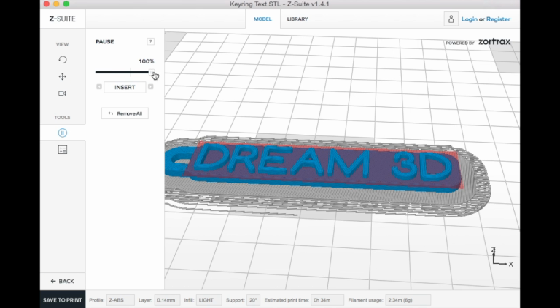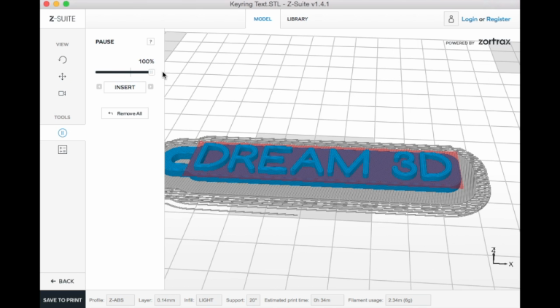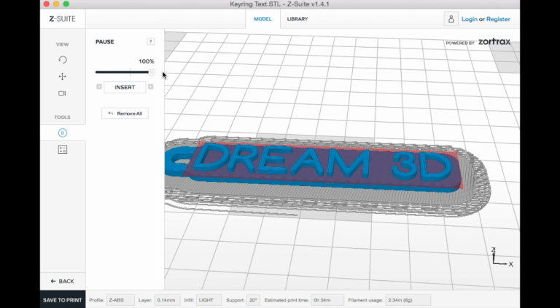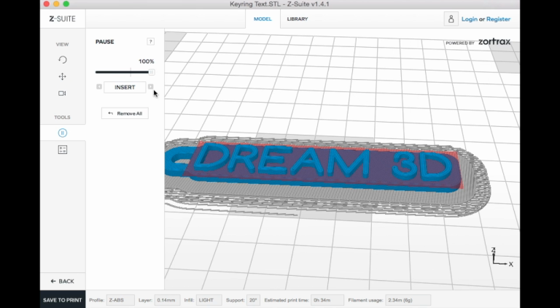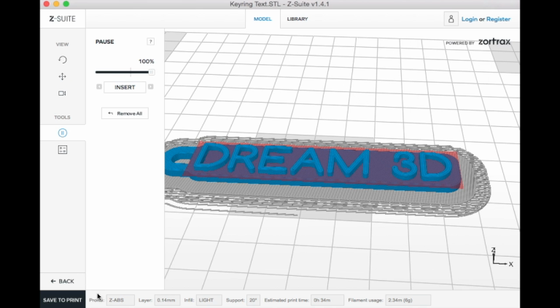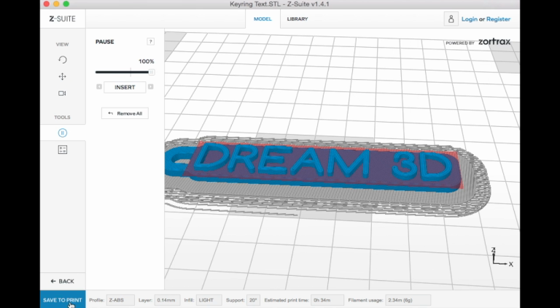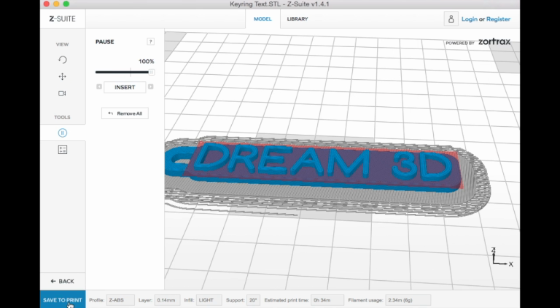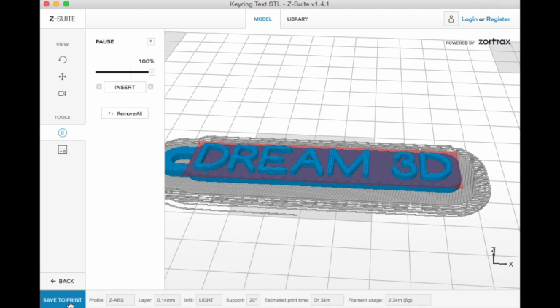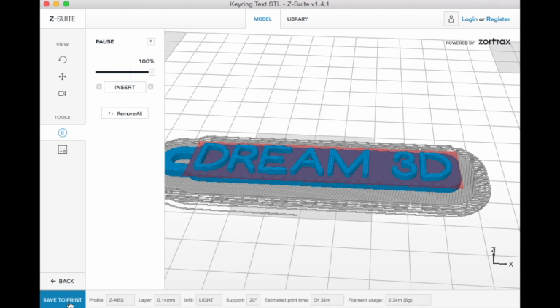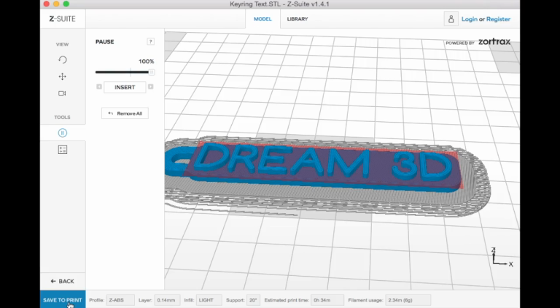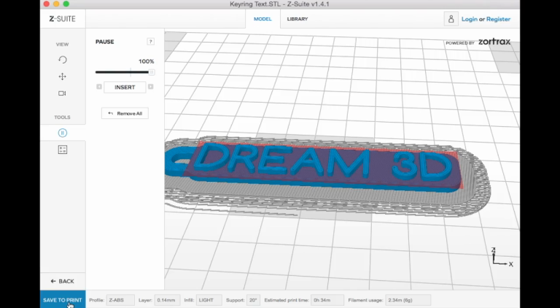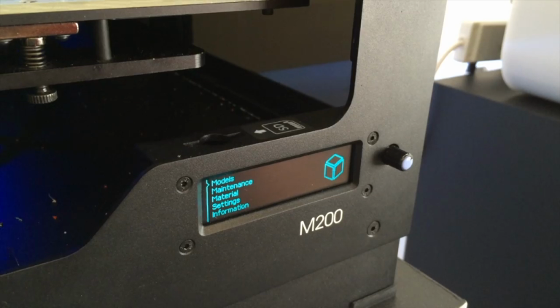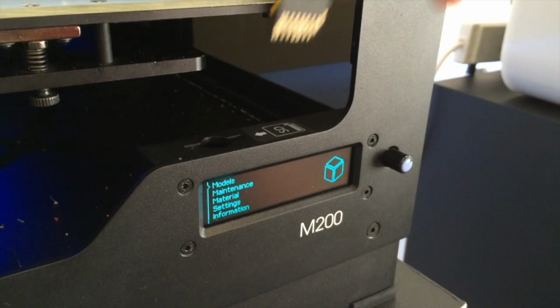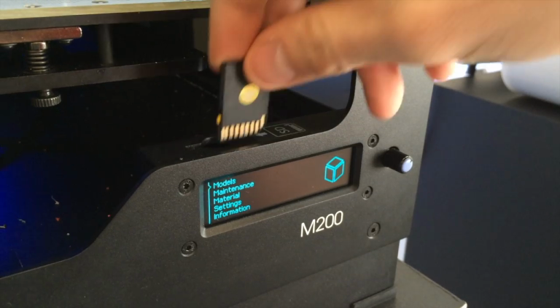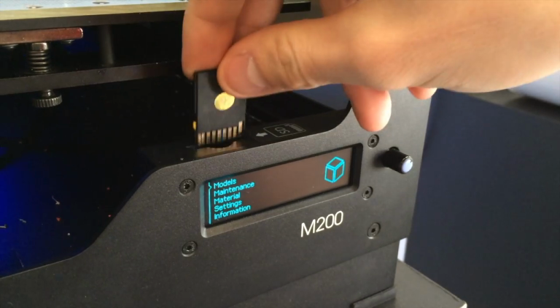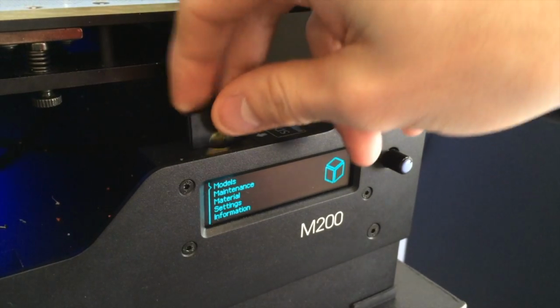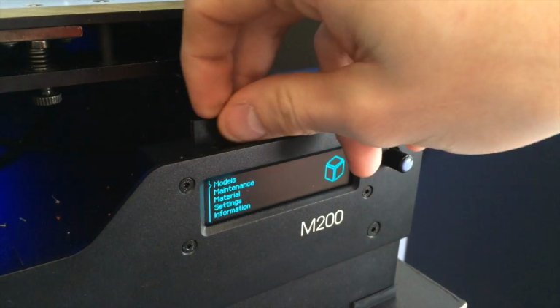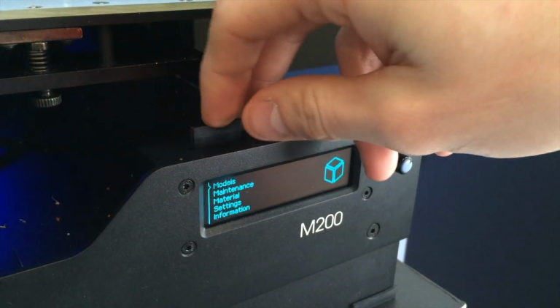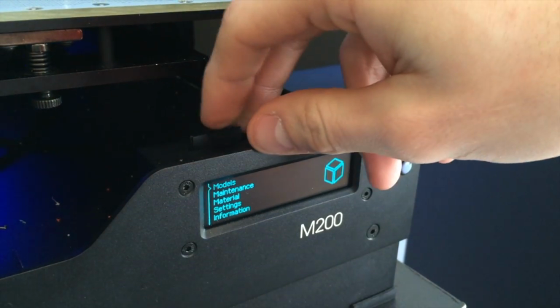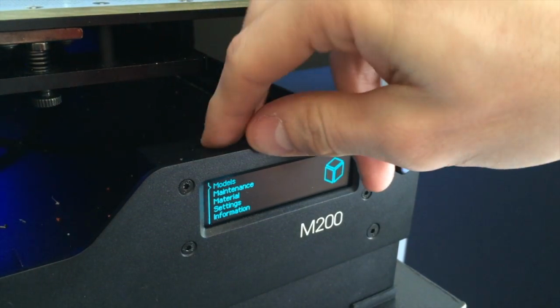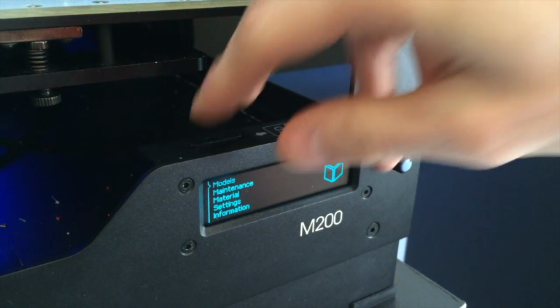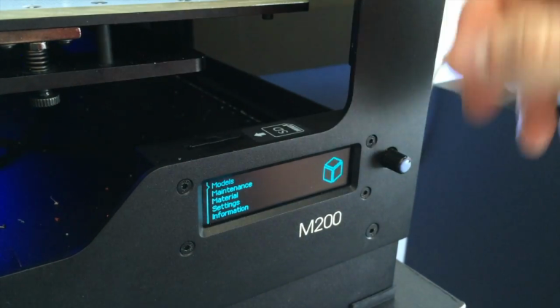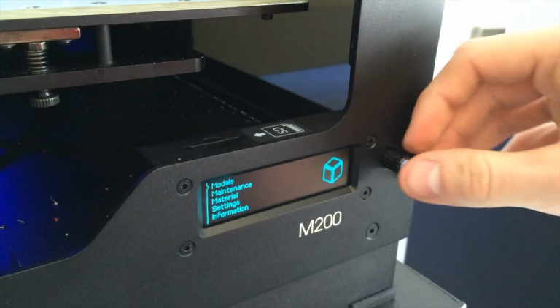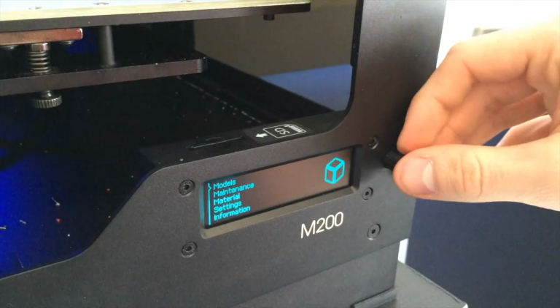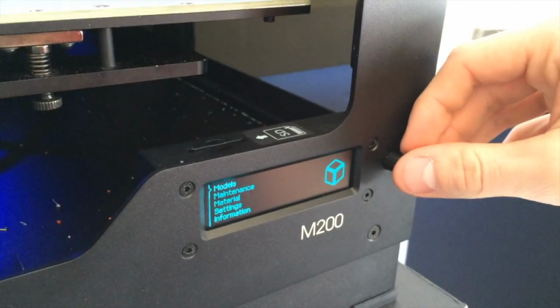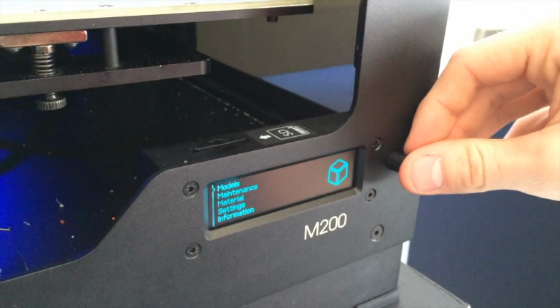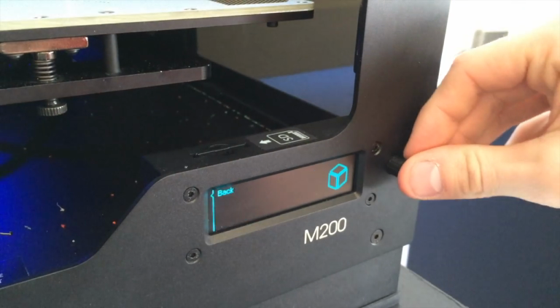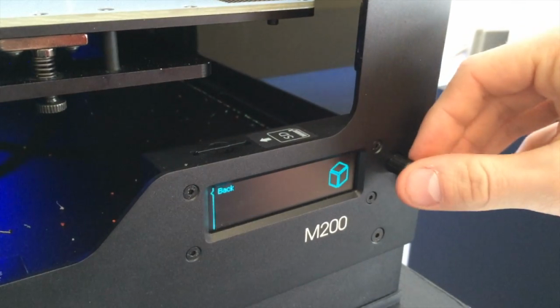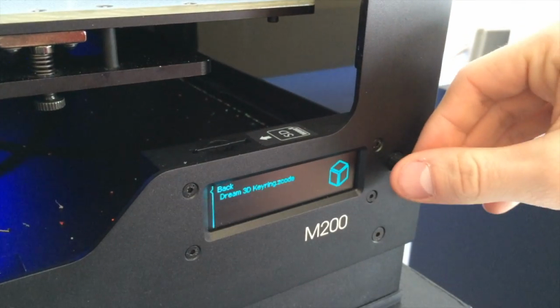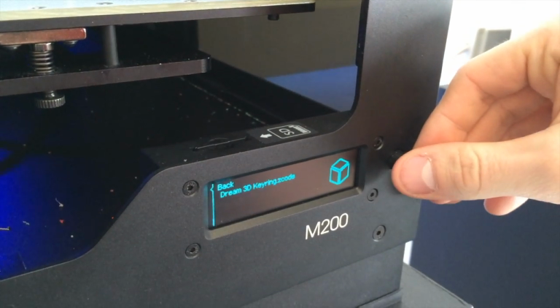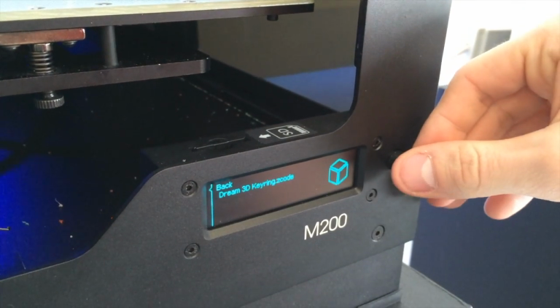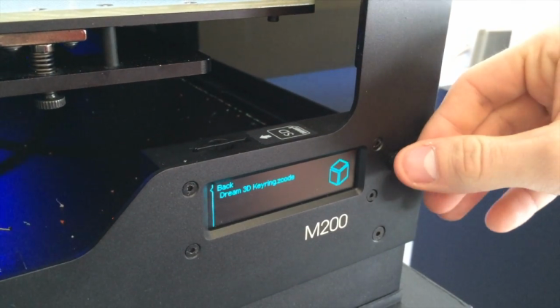So now I'm going to click save to print, save it on the SD card, go over to the machine and find the file to print.